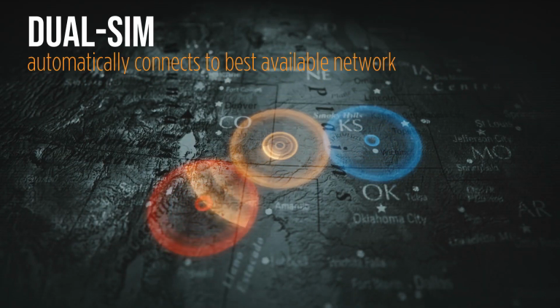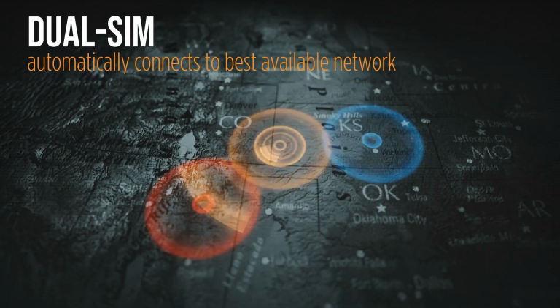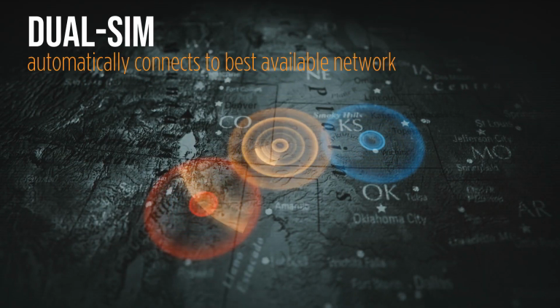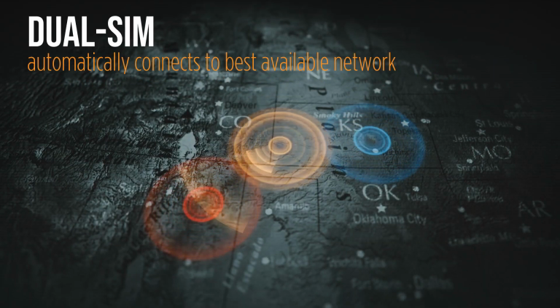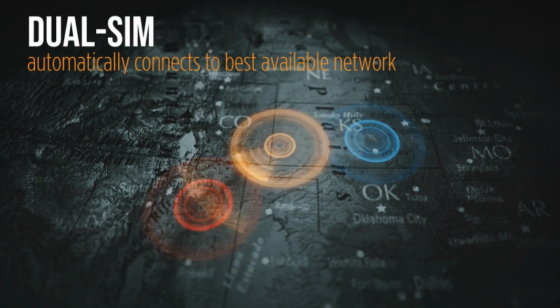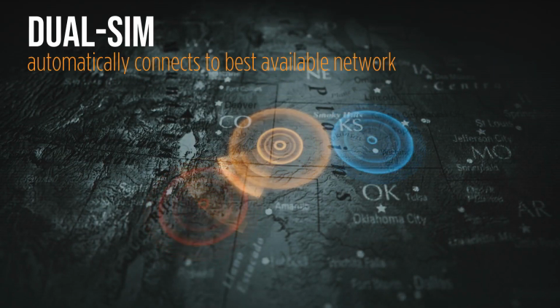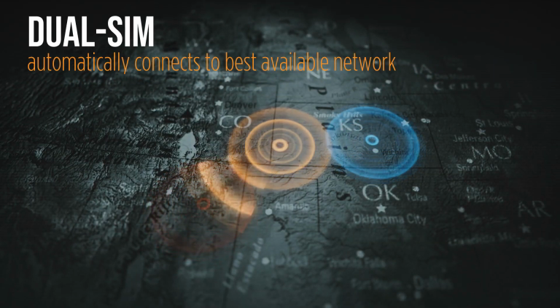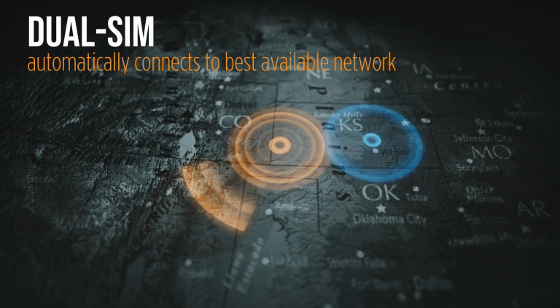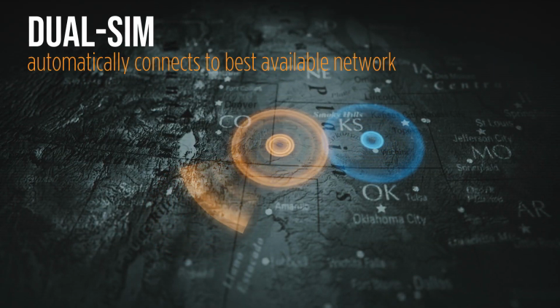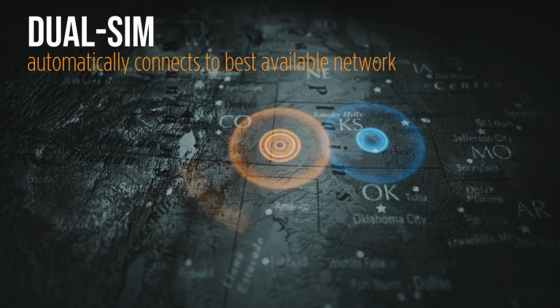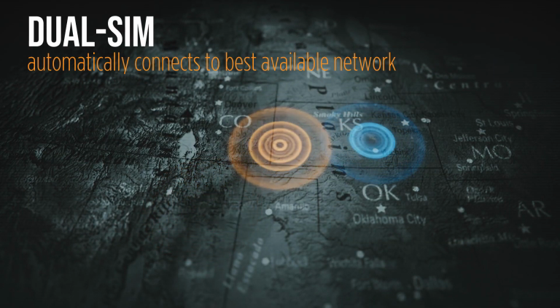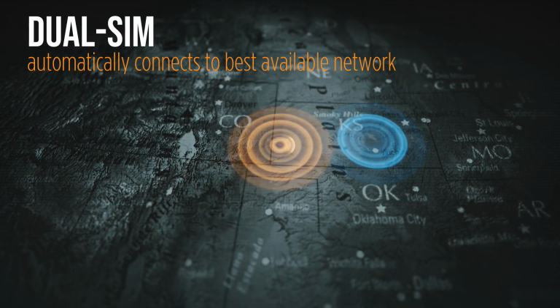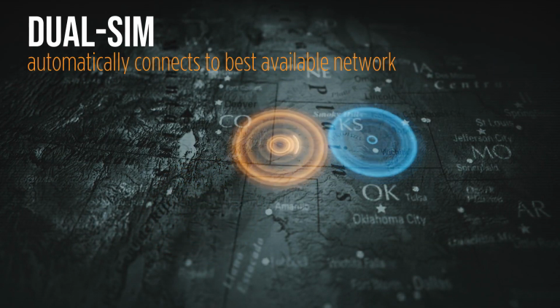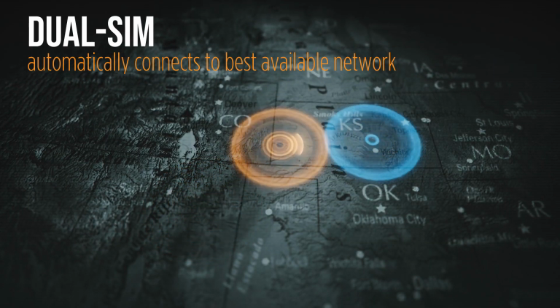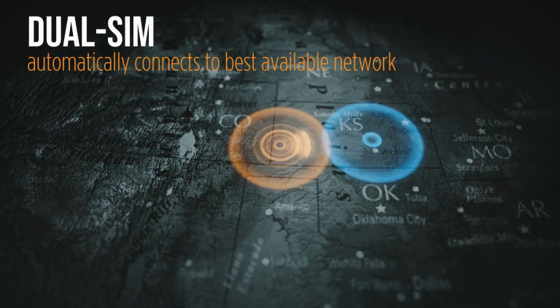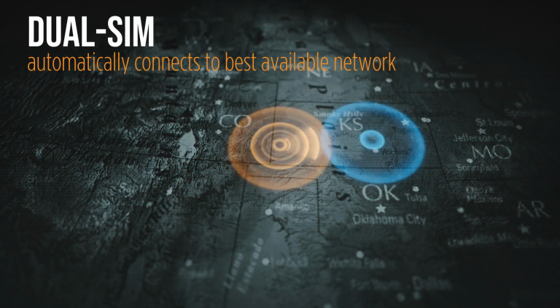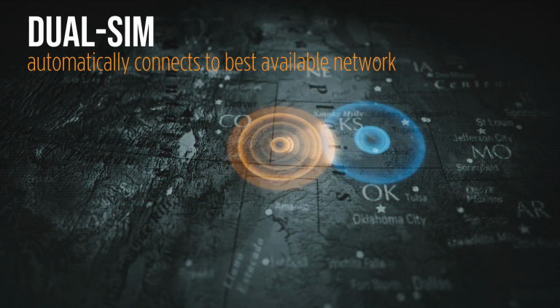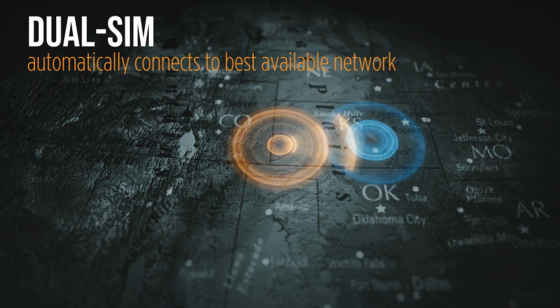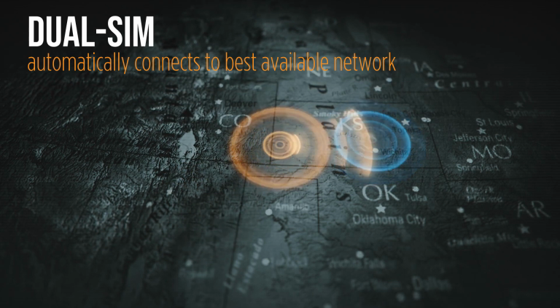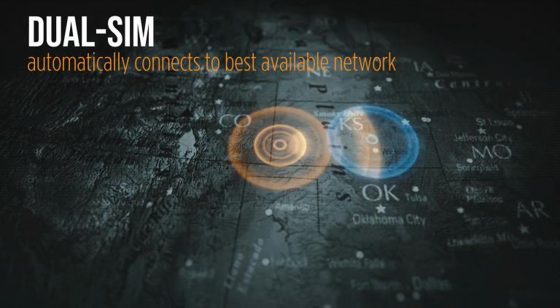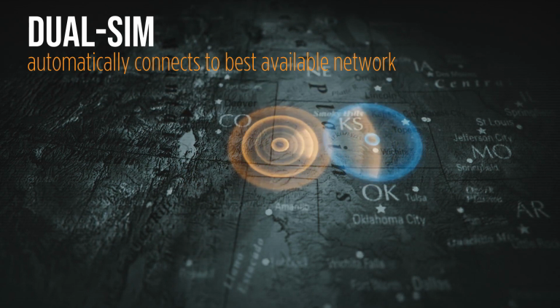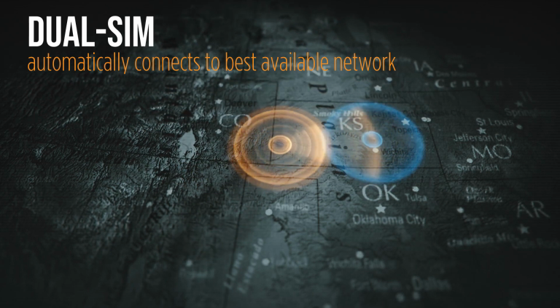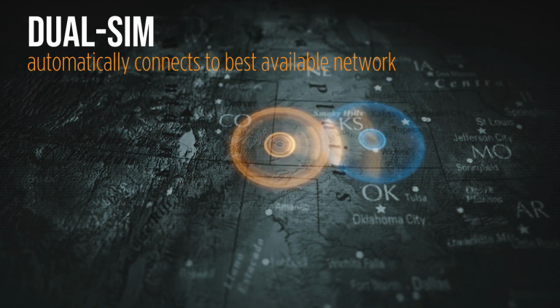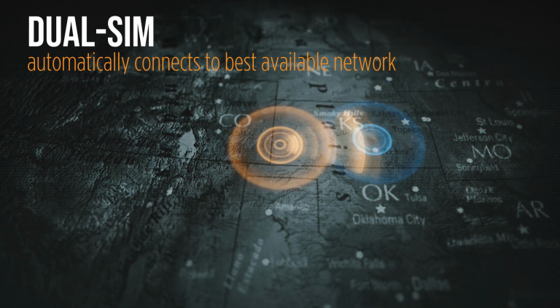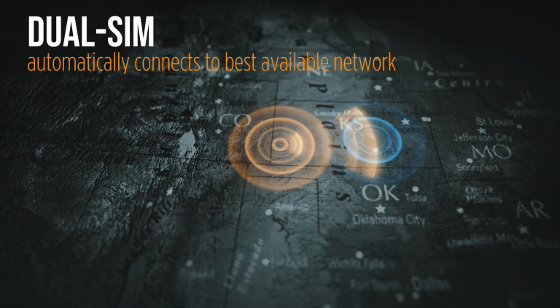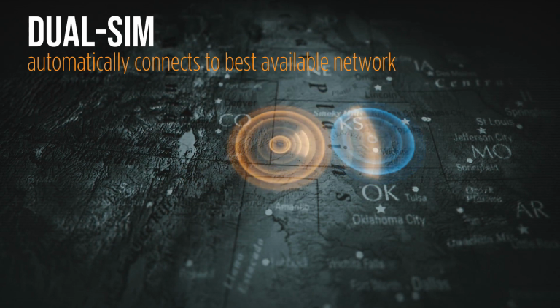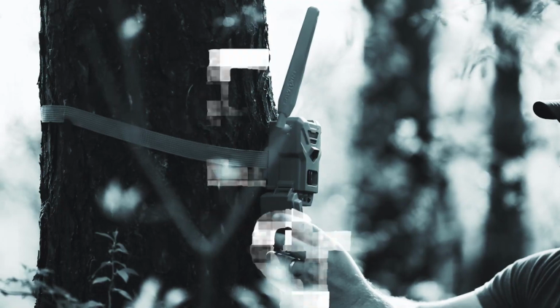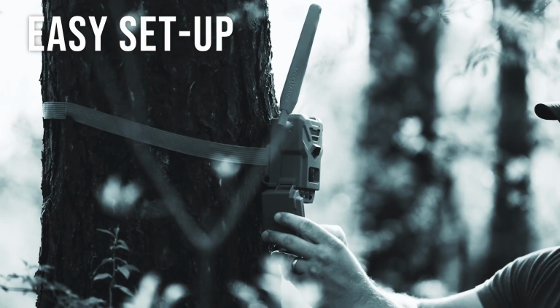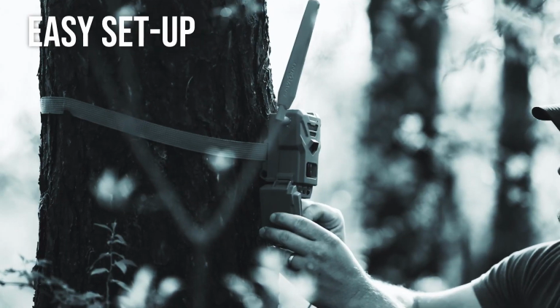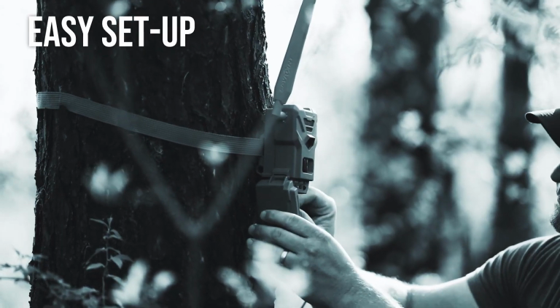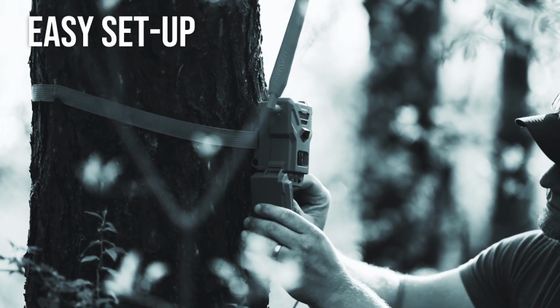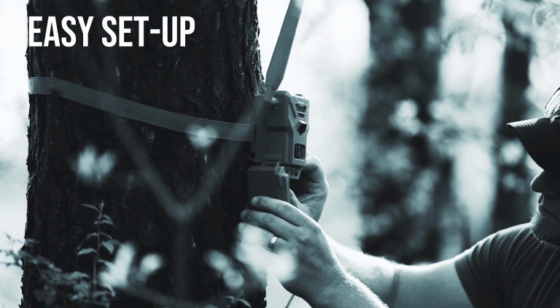You never have to guess which carrier model is best for your area because the Flex G36 will automatically connect to and use the best possible network.